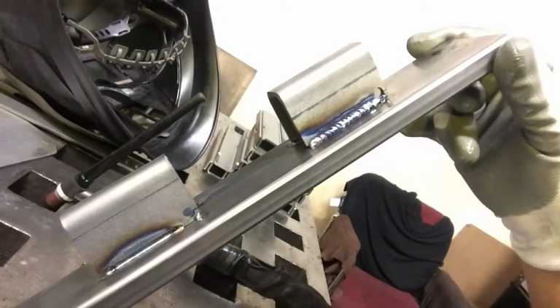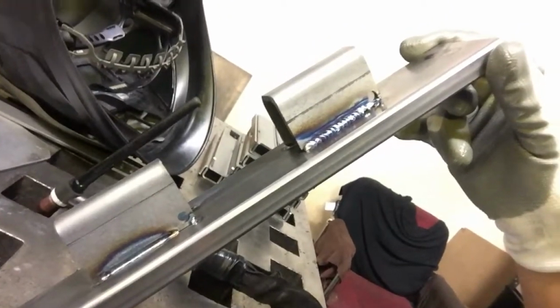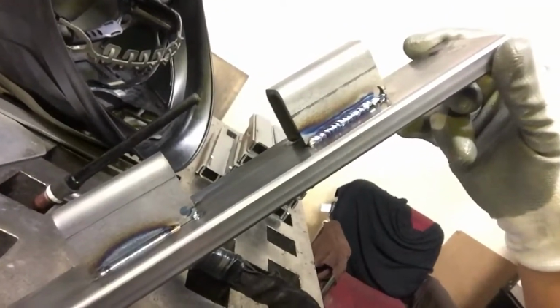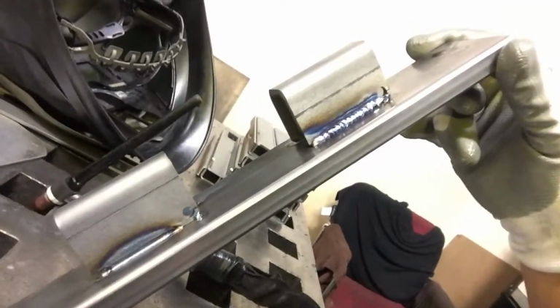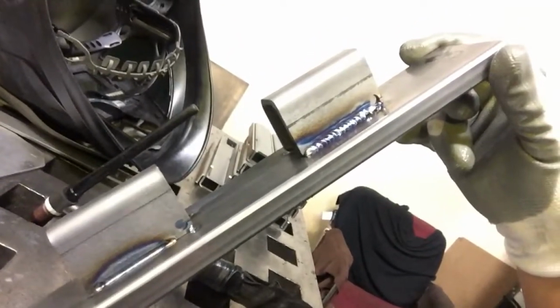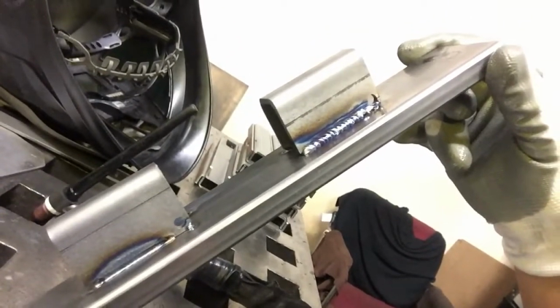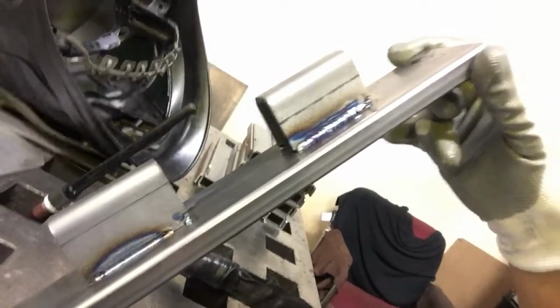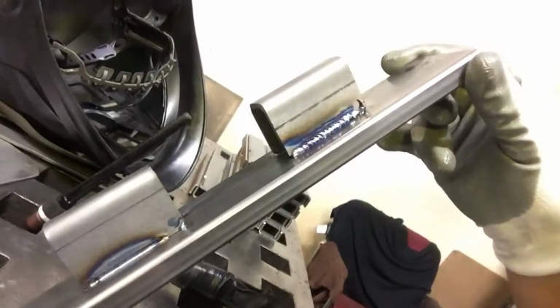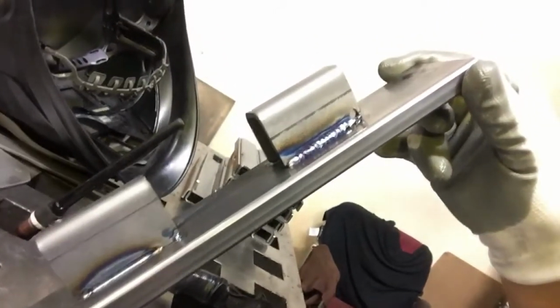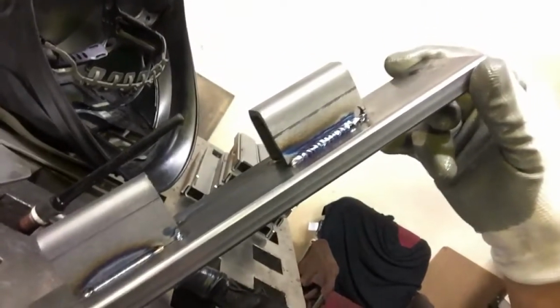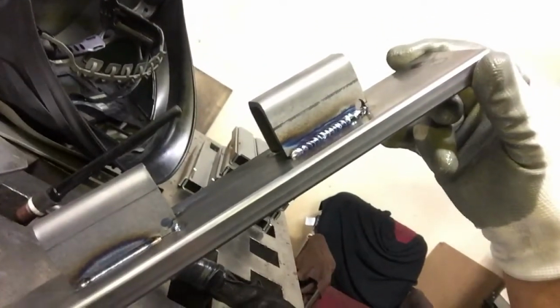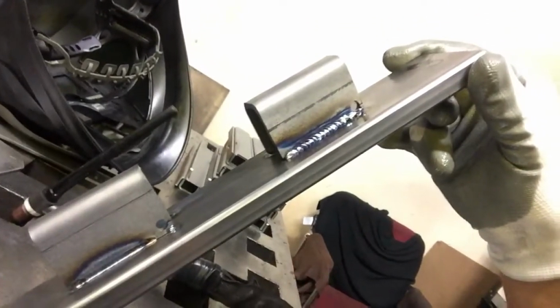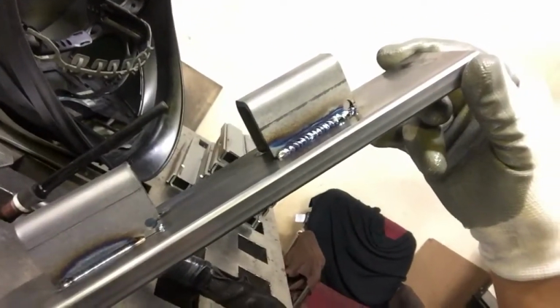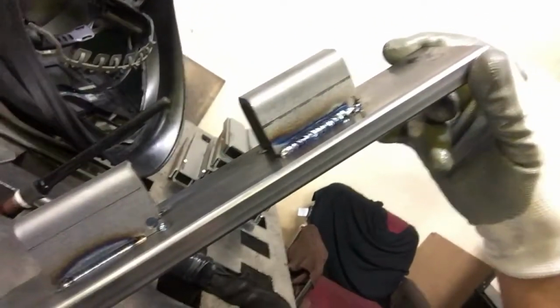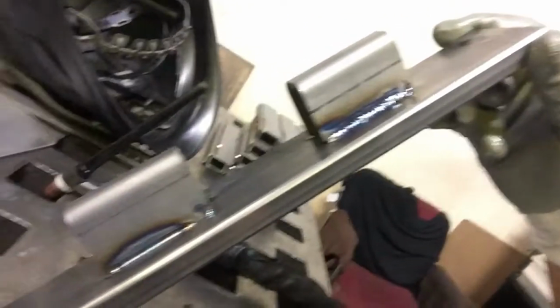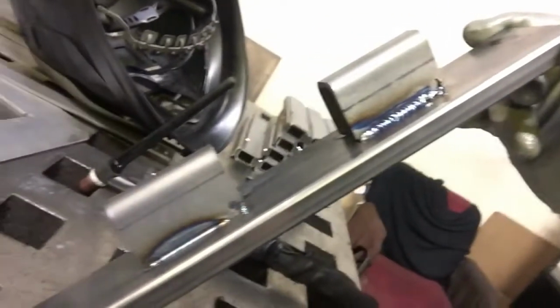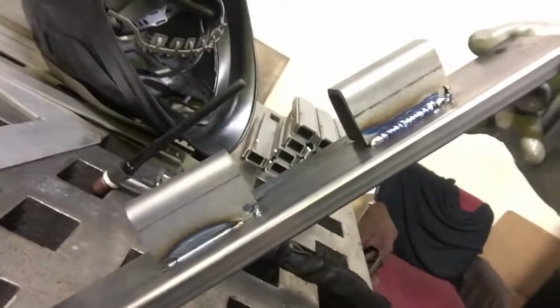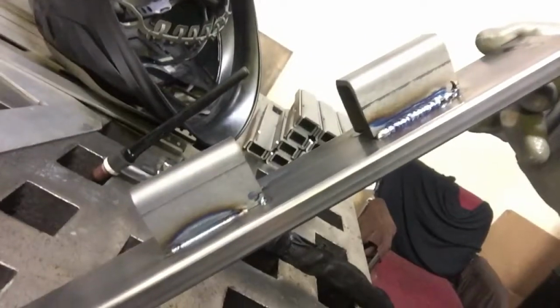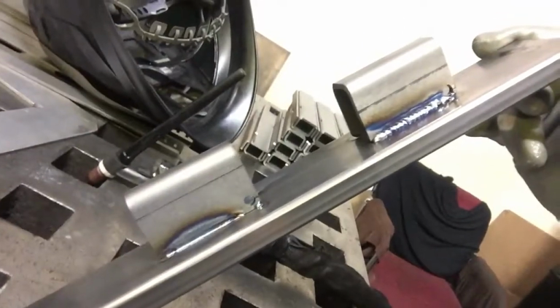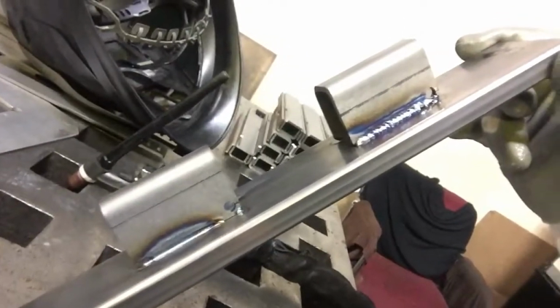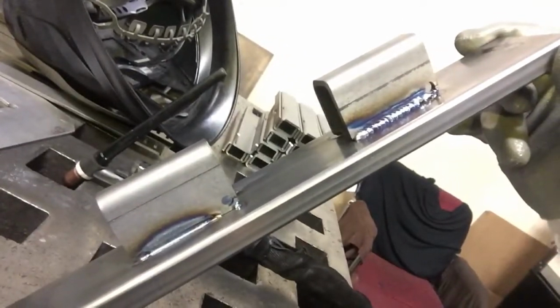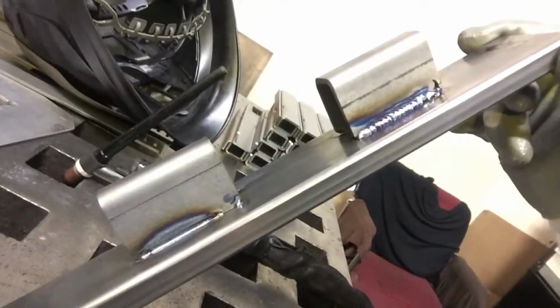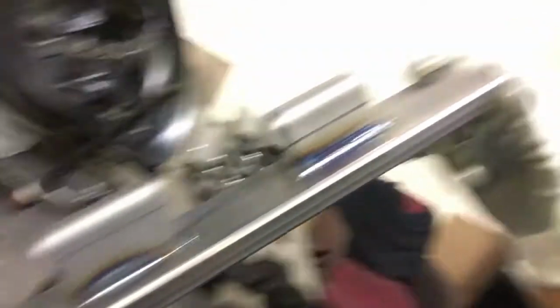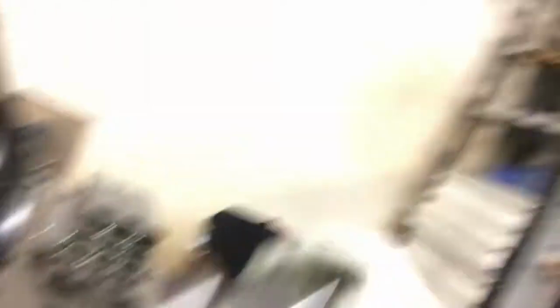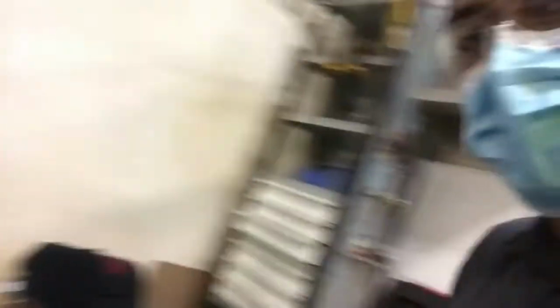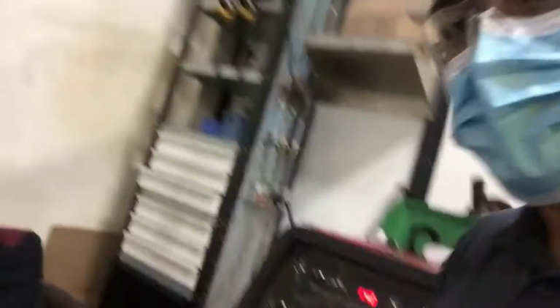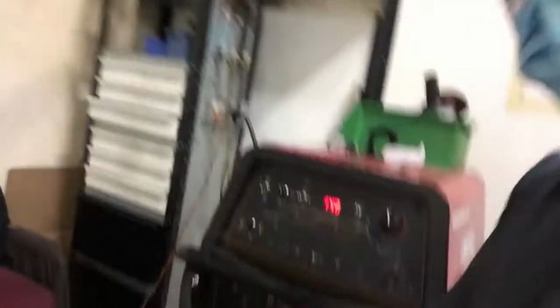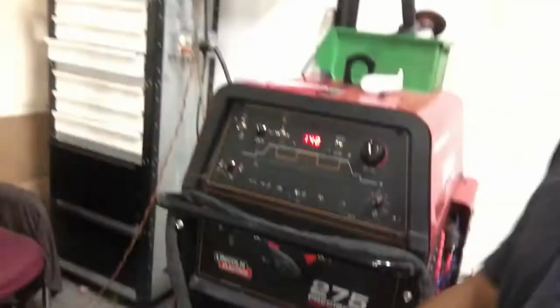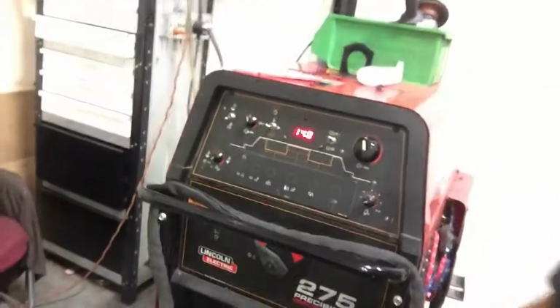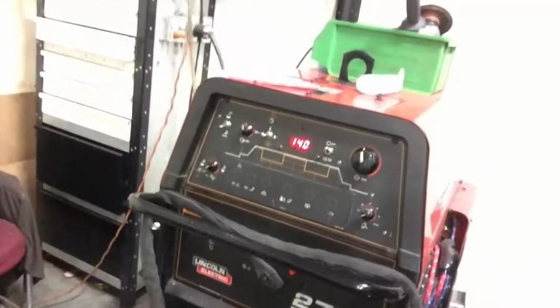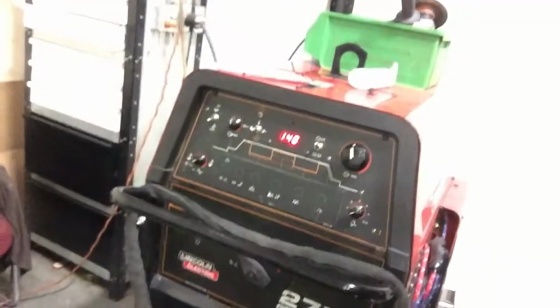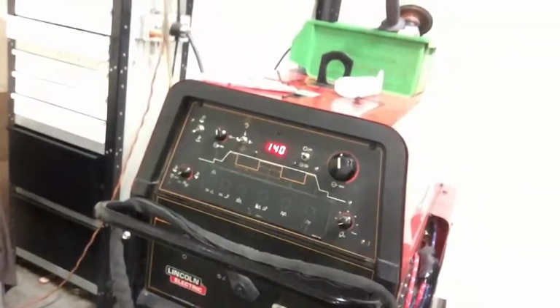Okay guys, so this is how we weld using the TIG machine. The TIG machine.